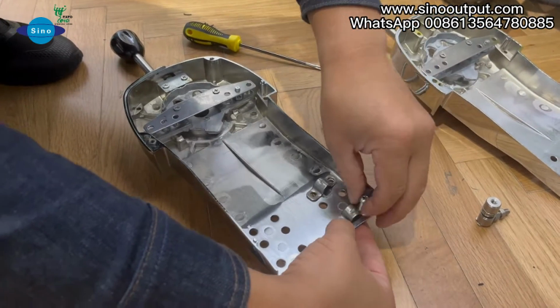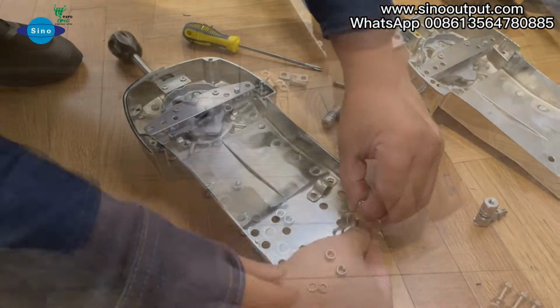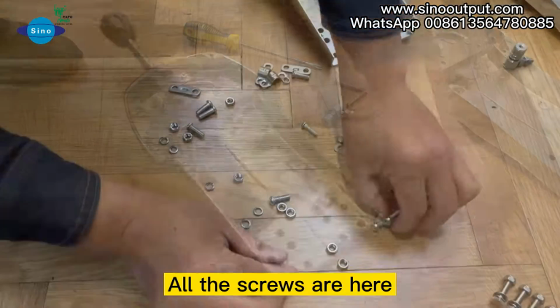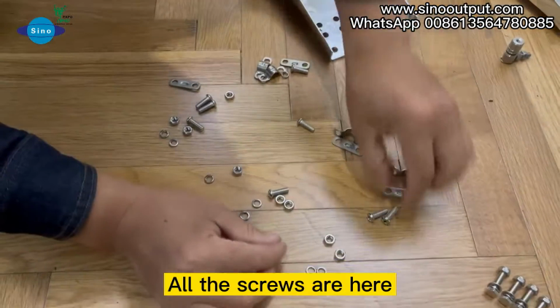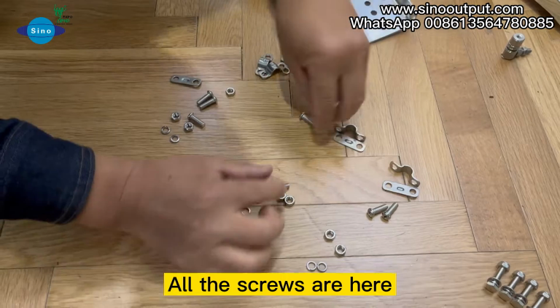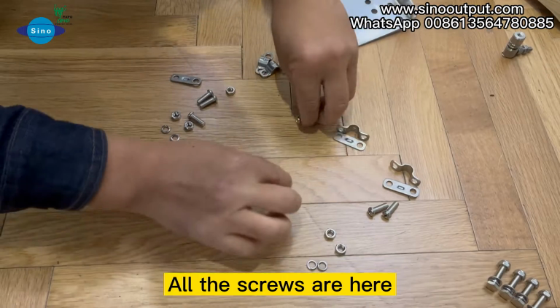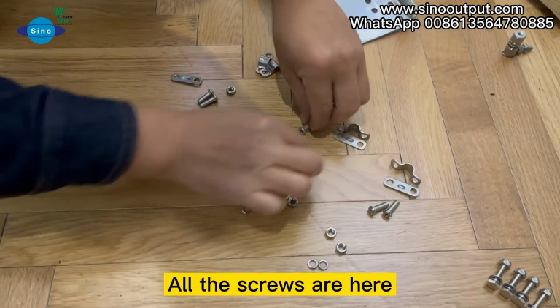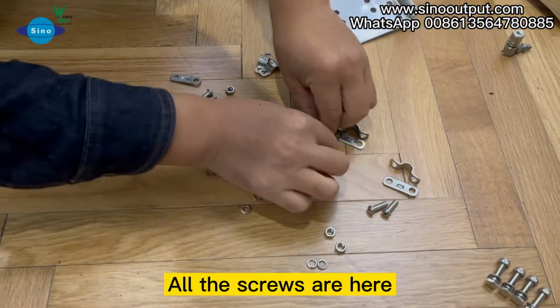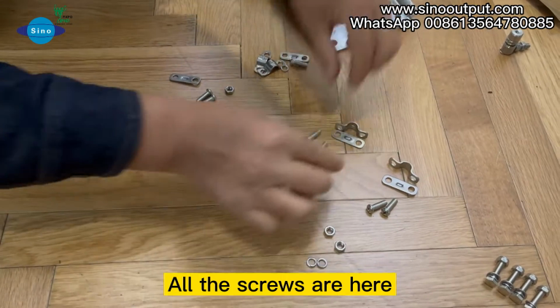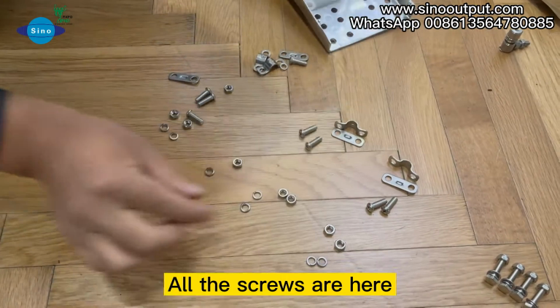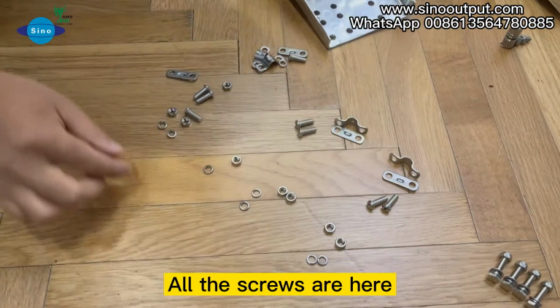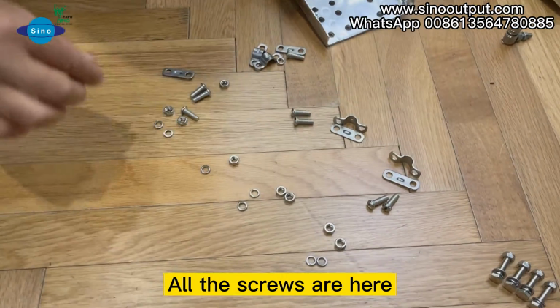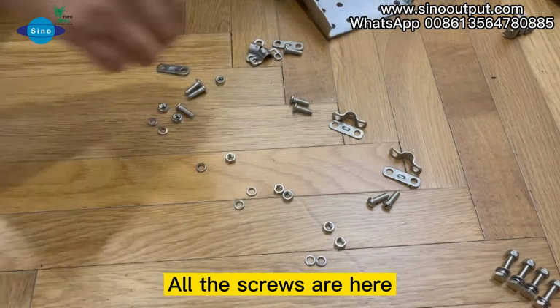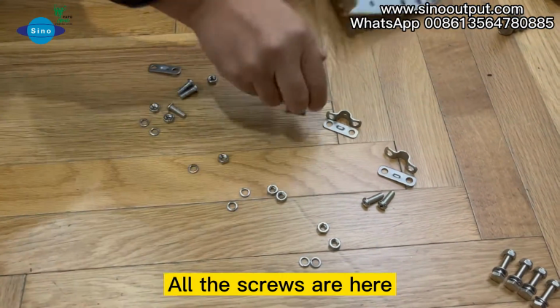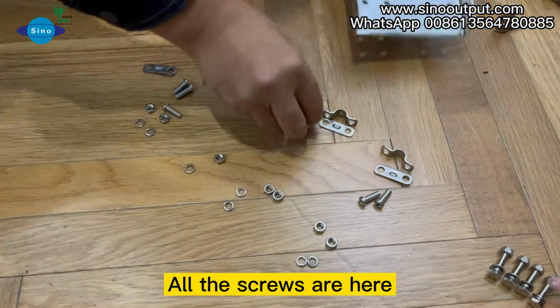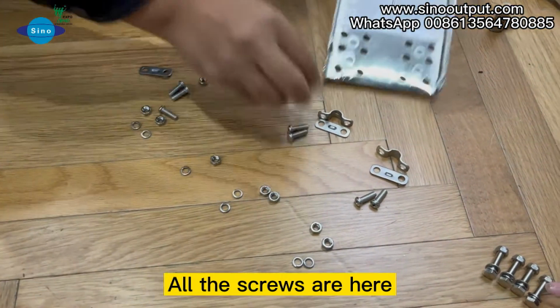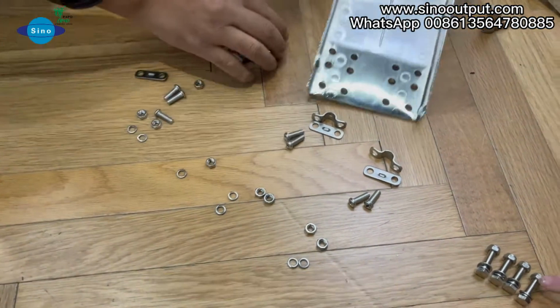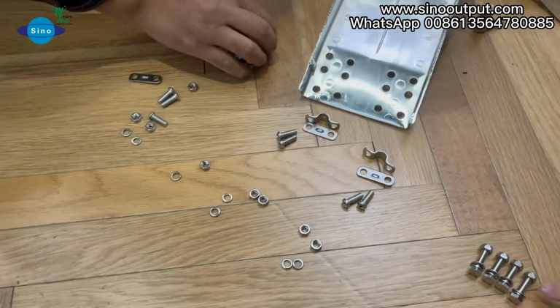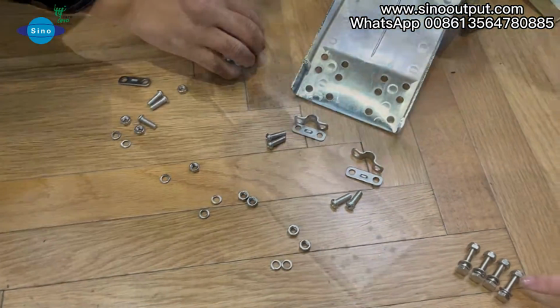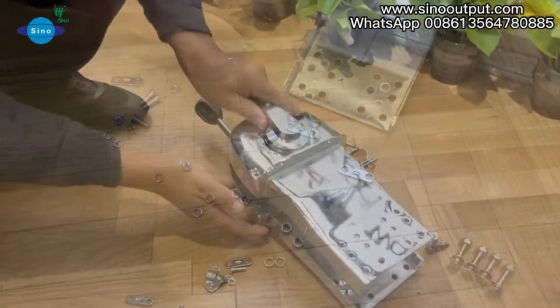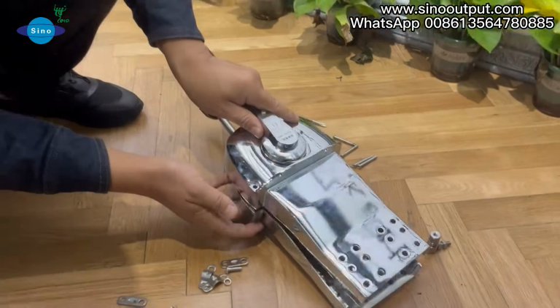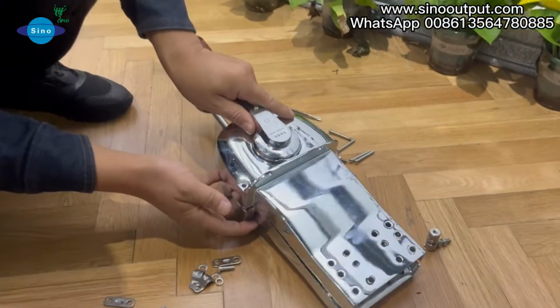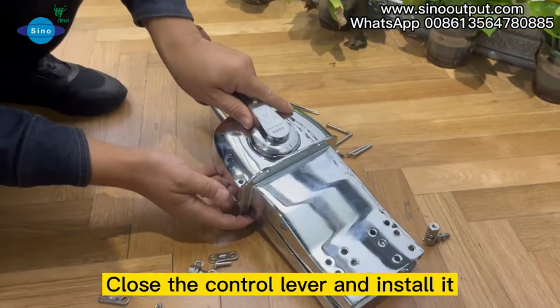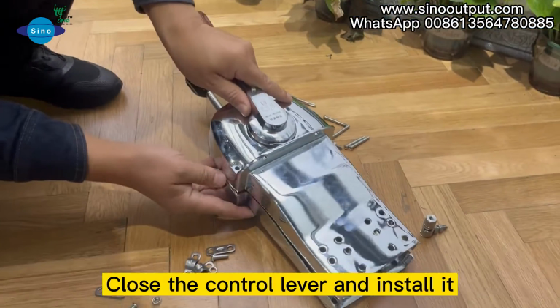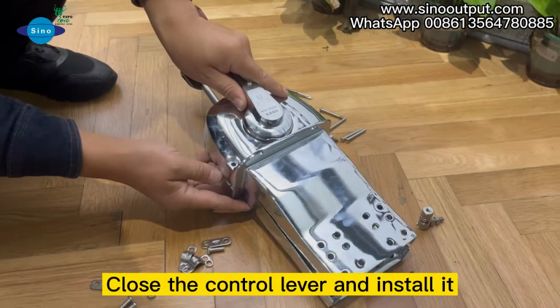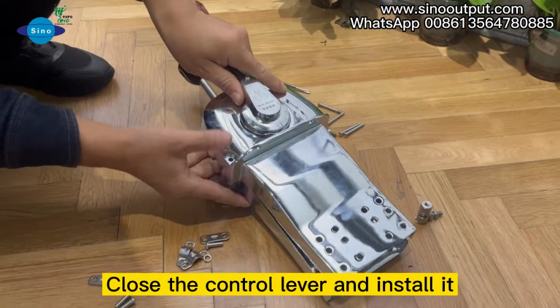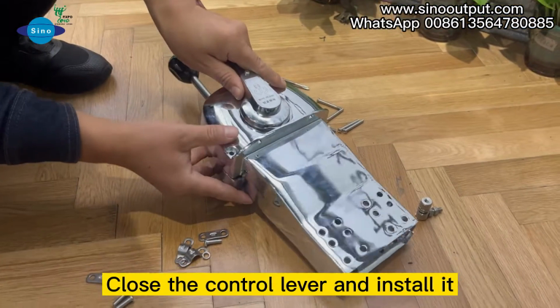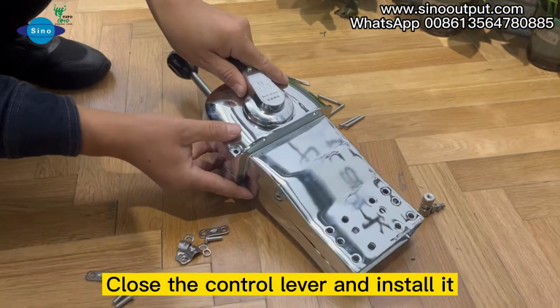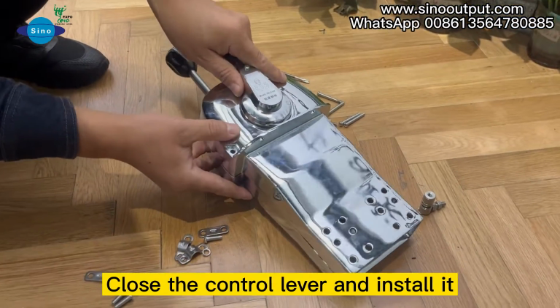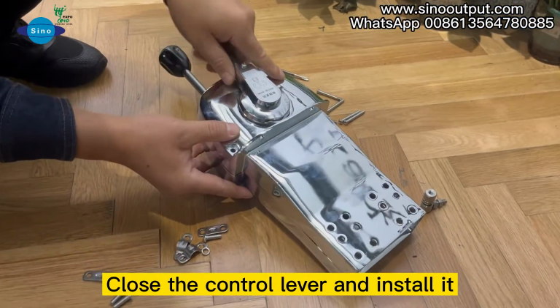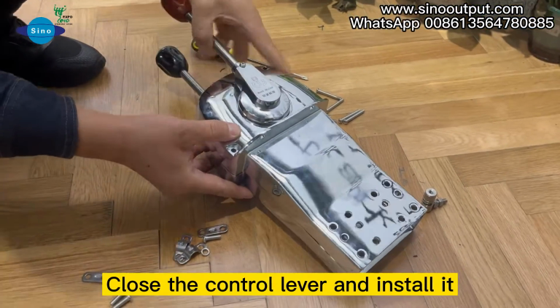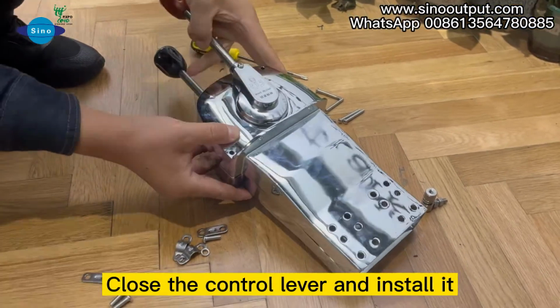All the screws are here. Close the control lever and install it.